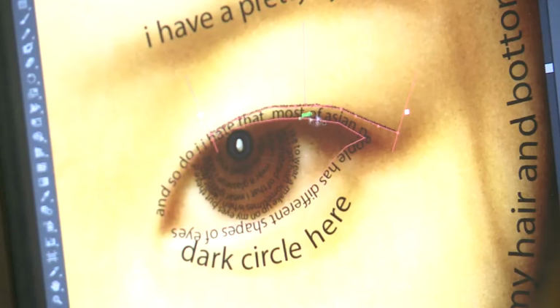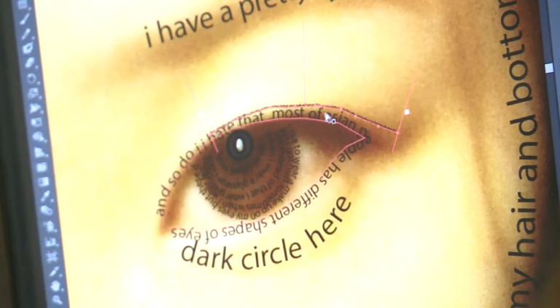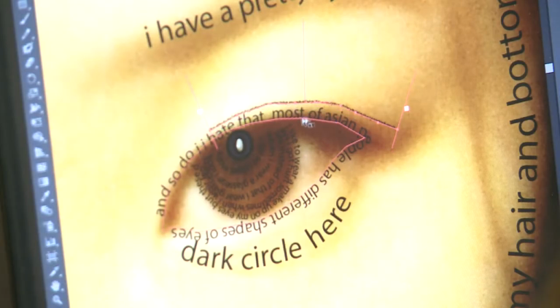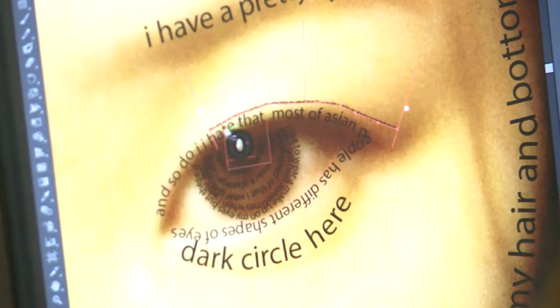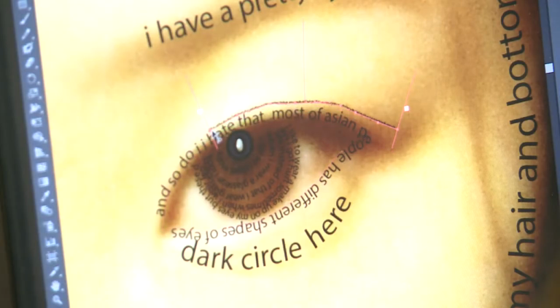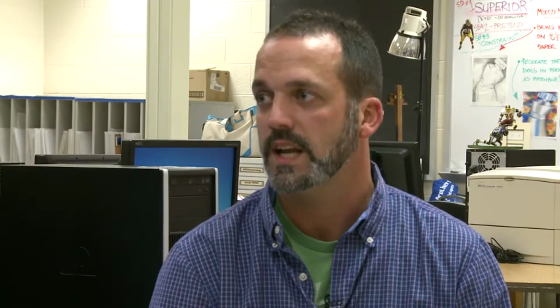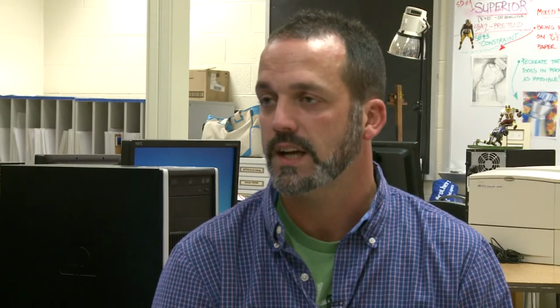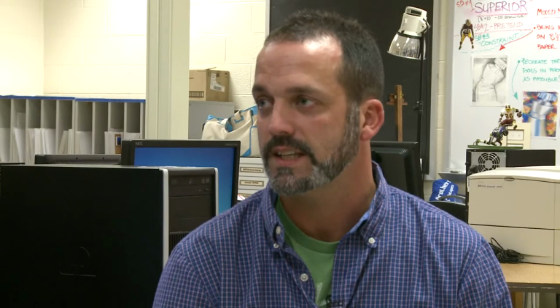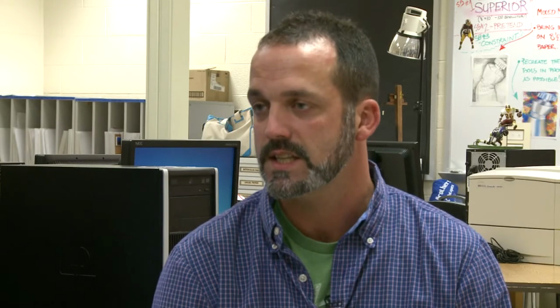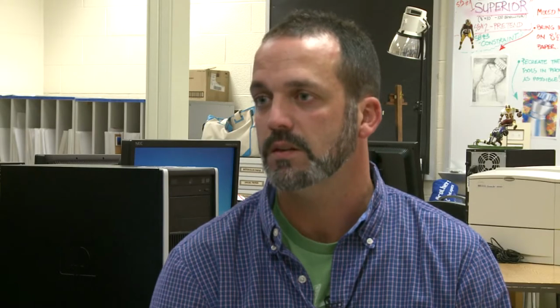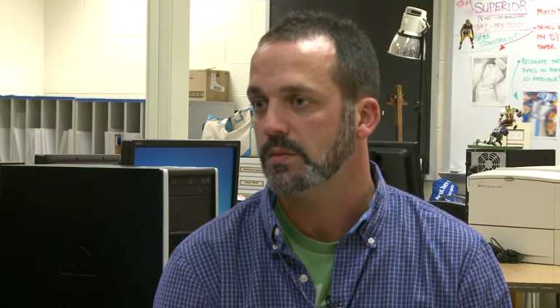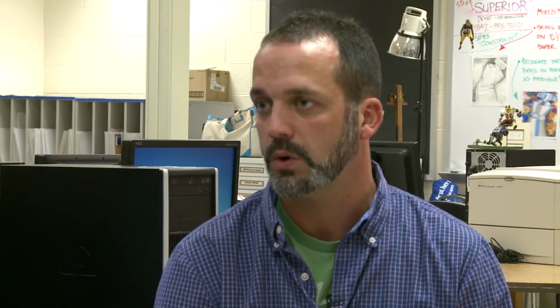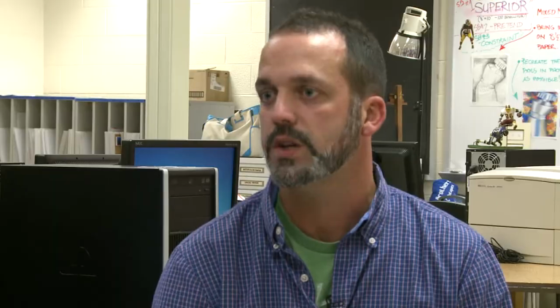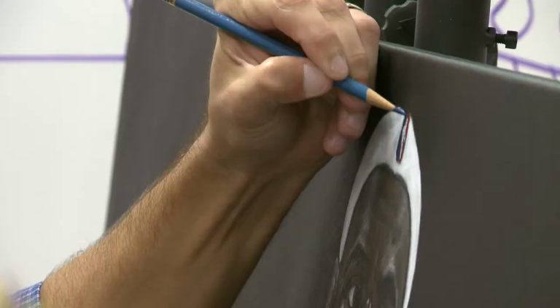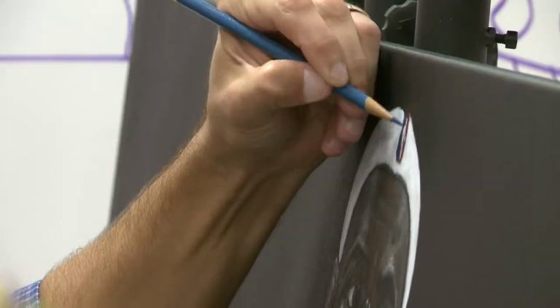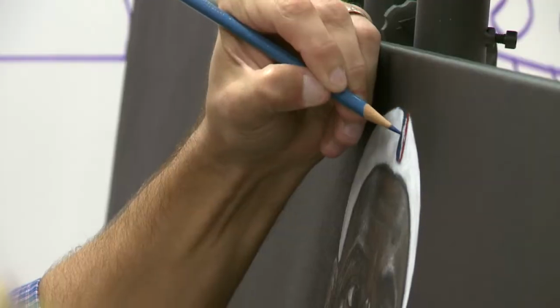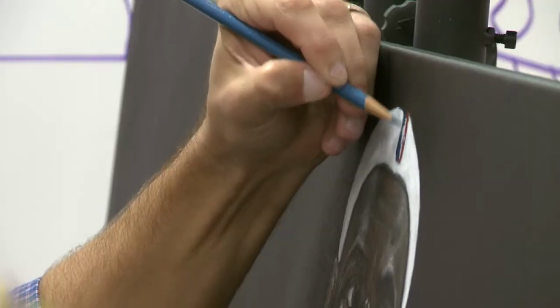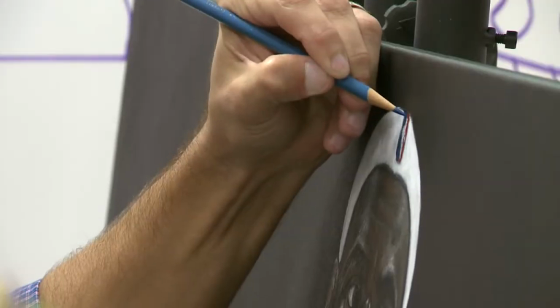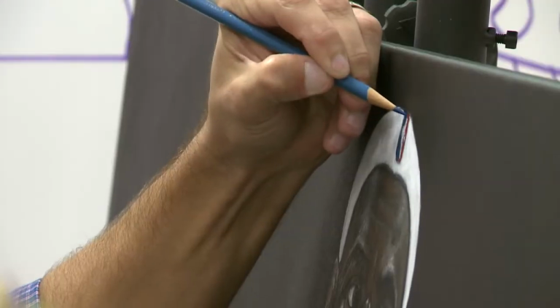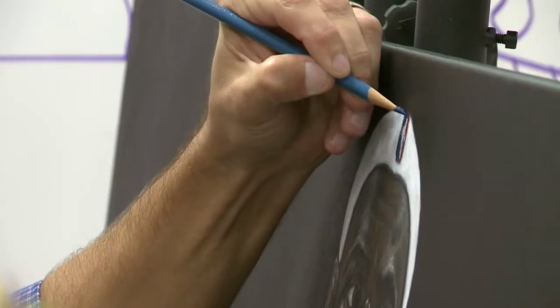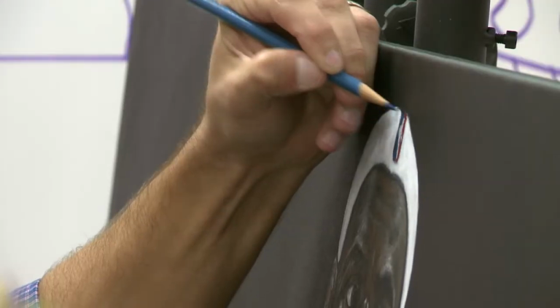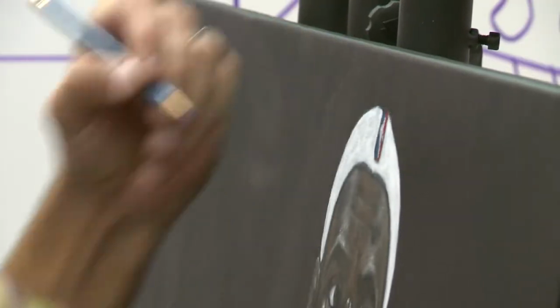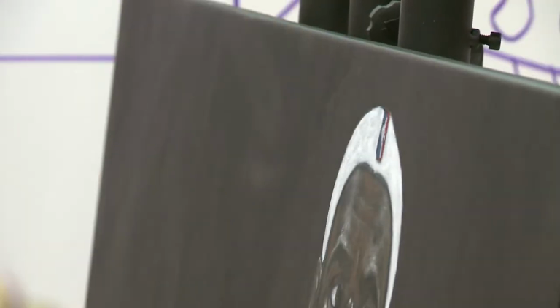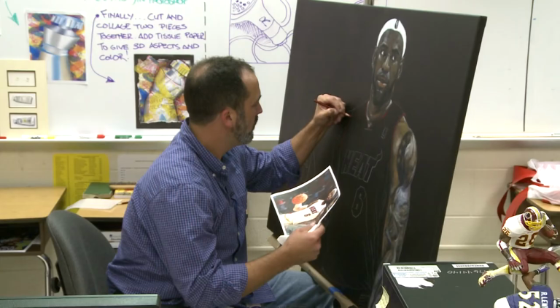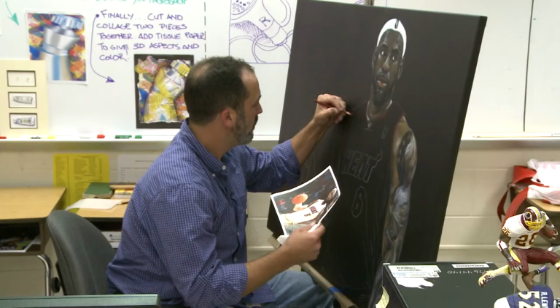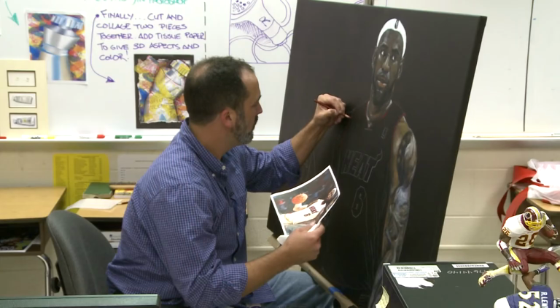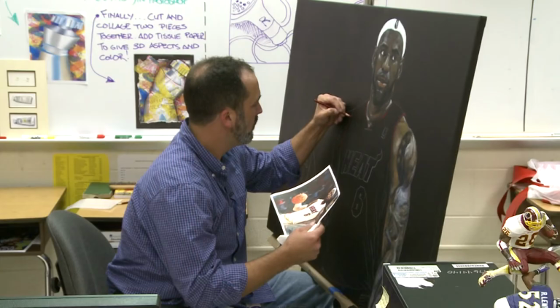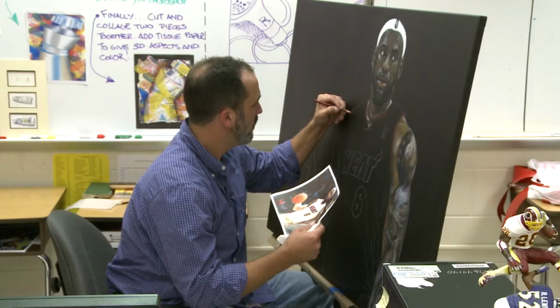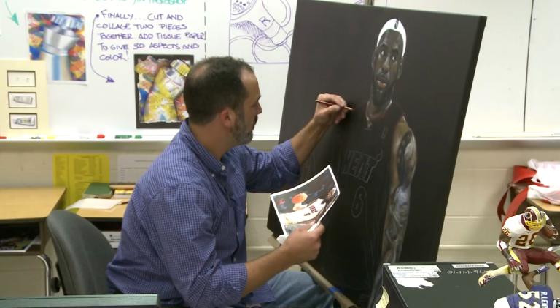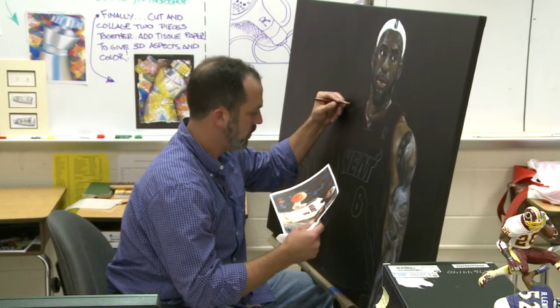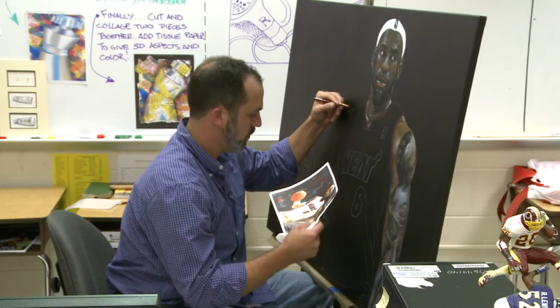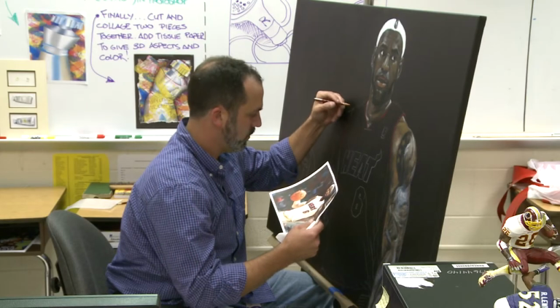I like working with the older kids. I like to see the progression. Sometimes when the kids are working, he is too, creating sports art.